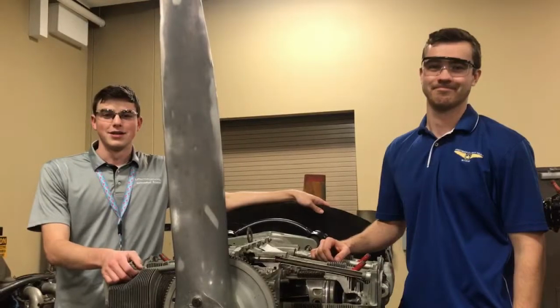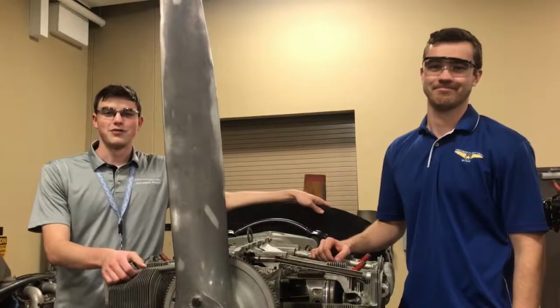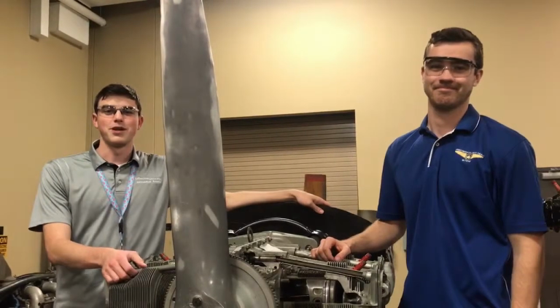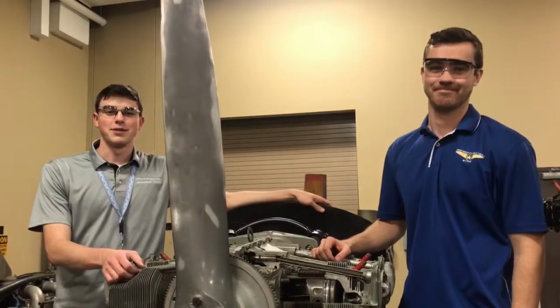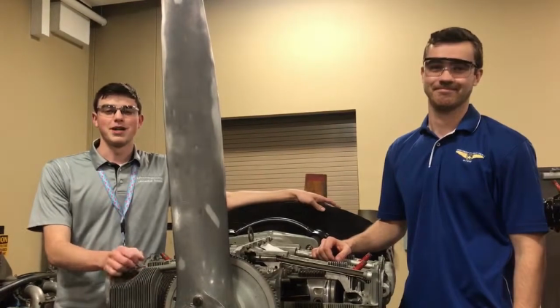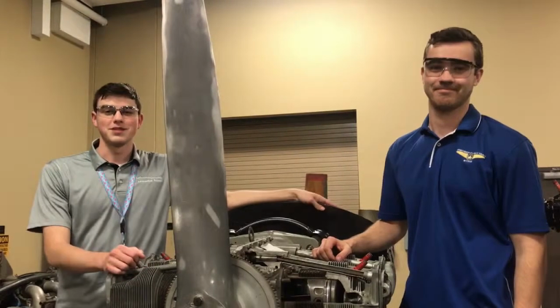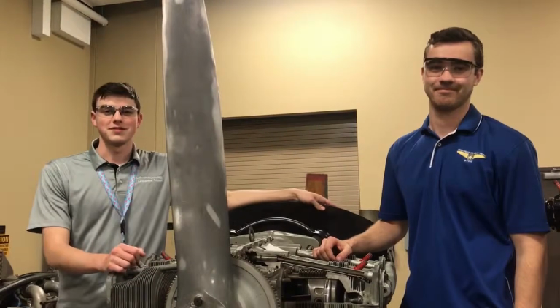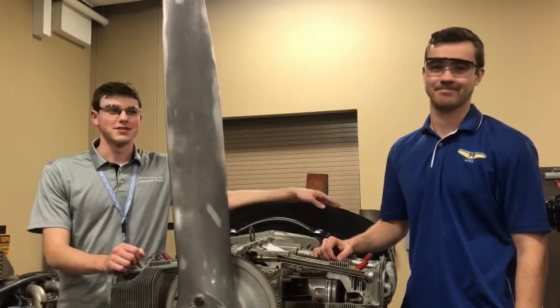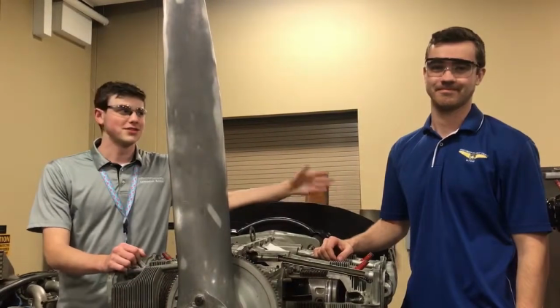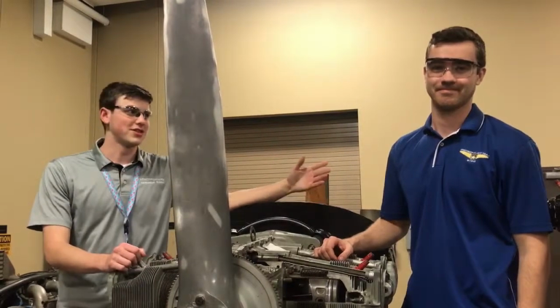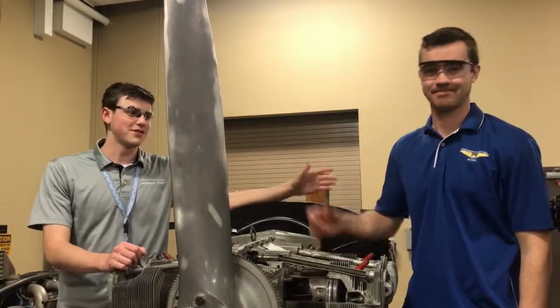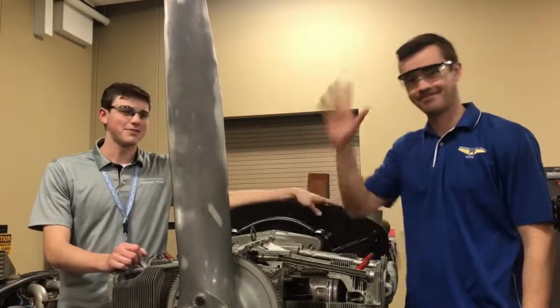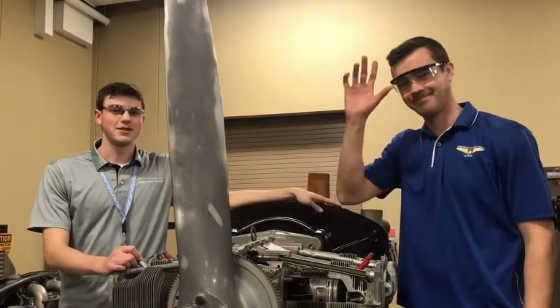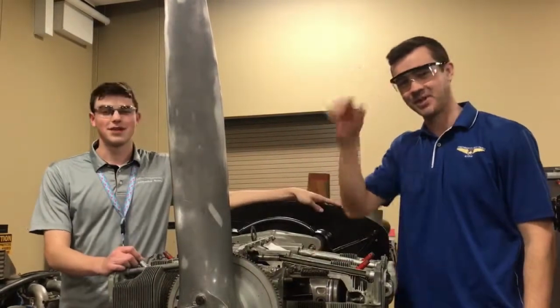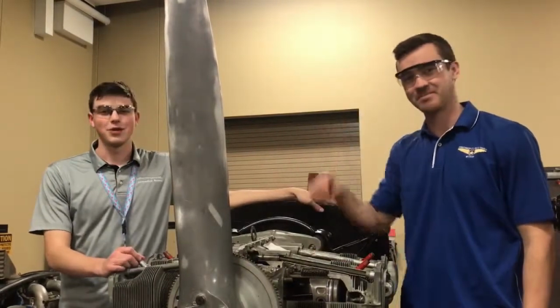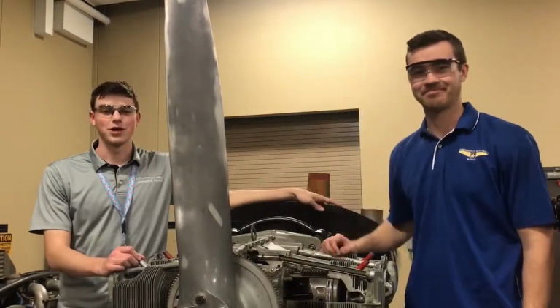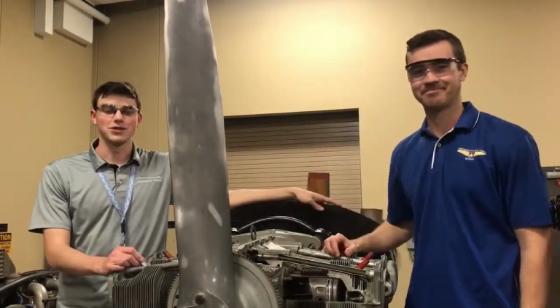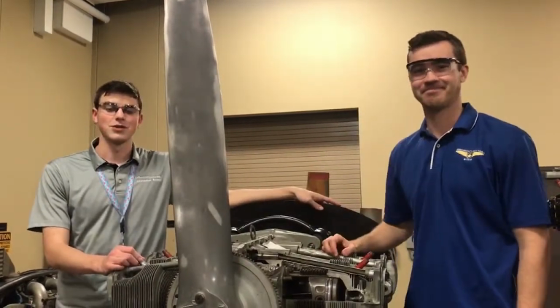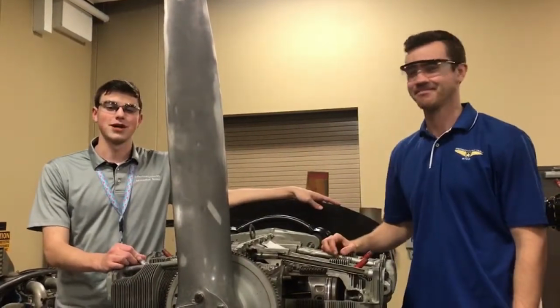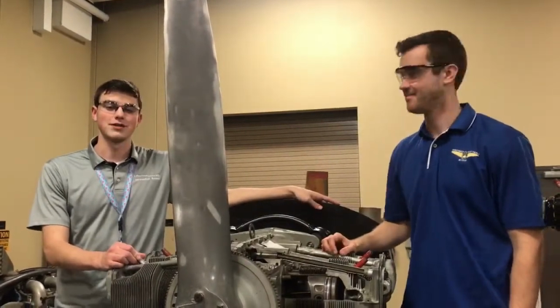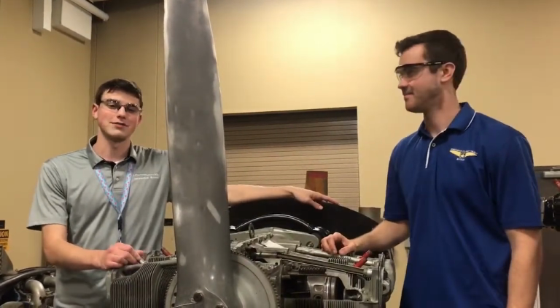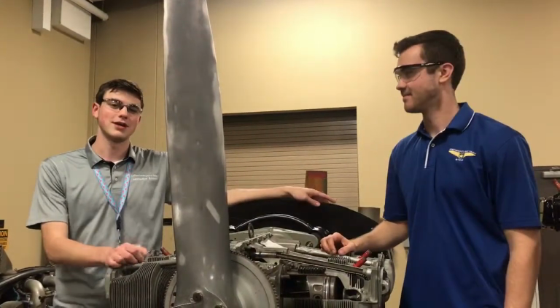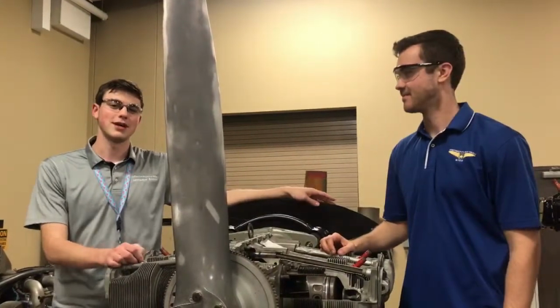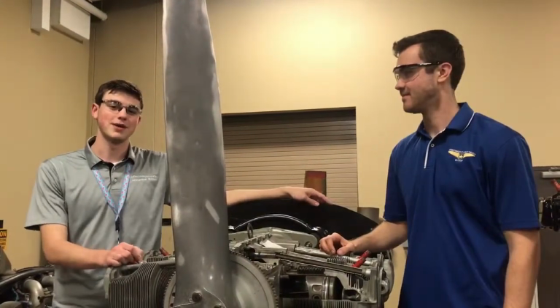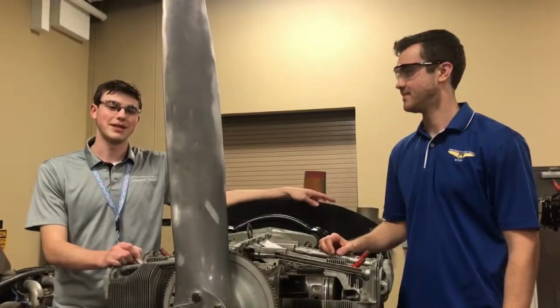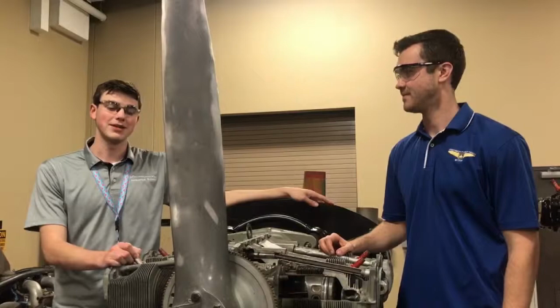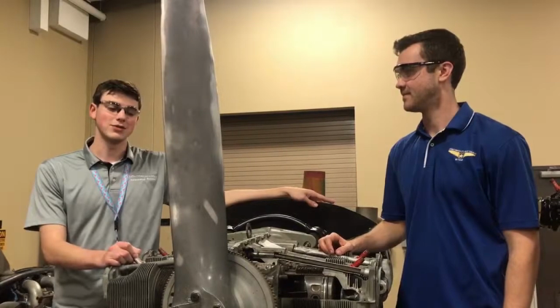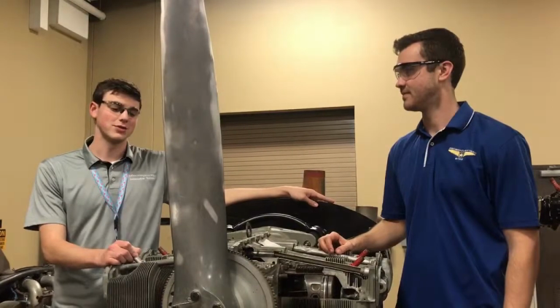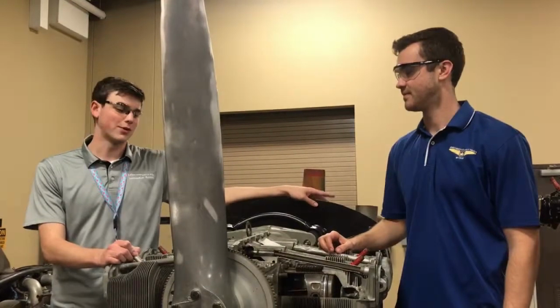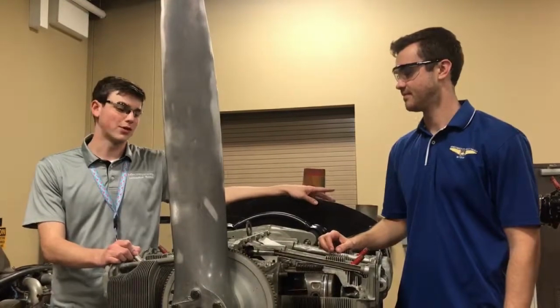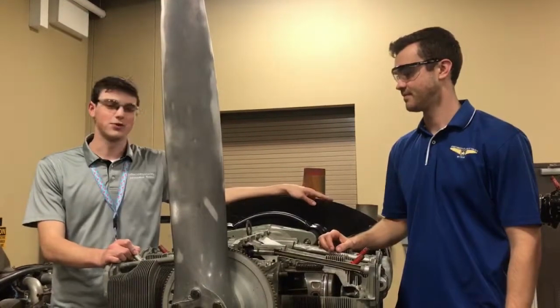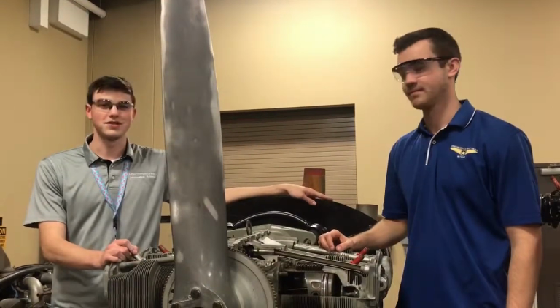Hello everybody, my name is Austin, this is Jeff. Today we're going to be showing you how to time a magneto to our O360.